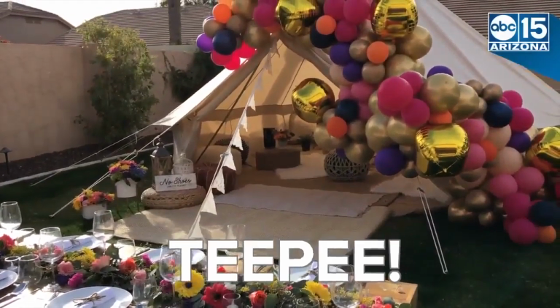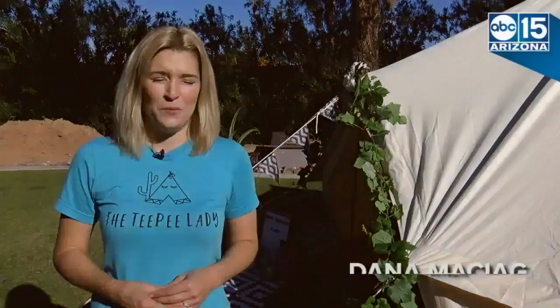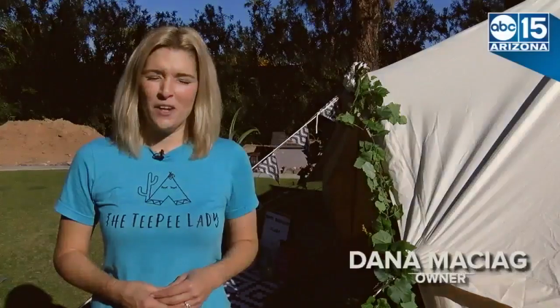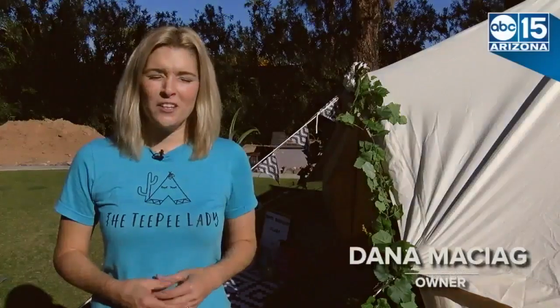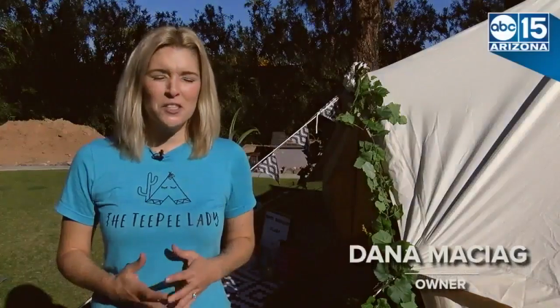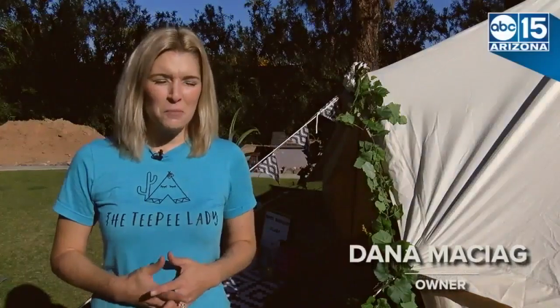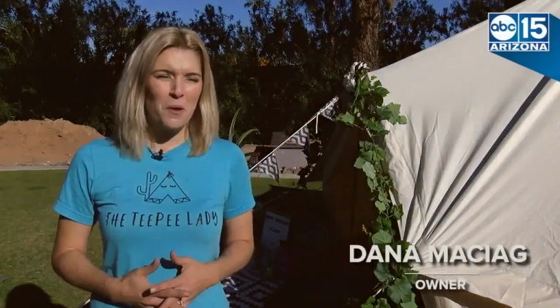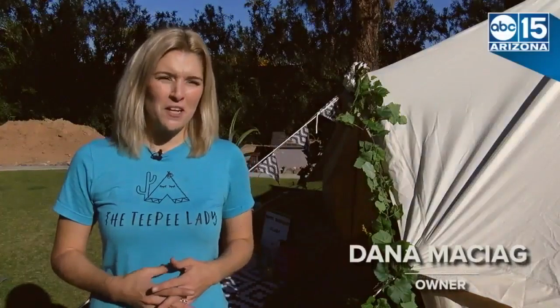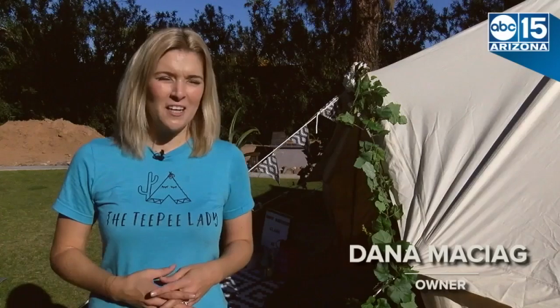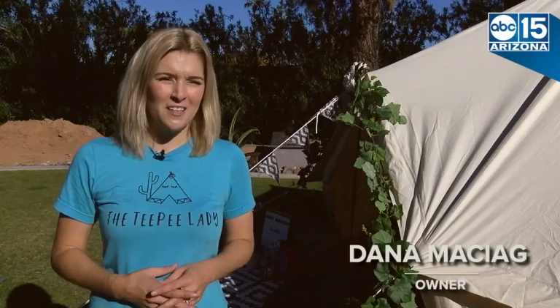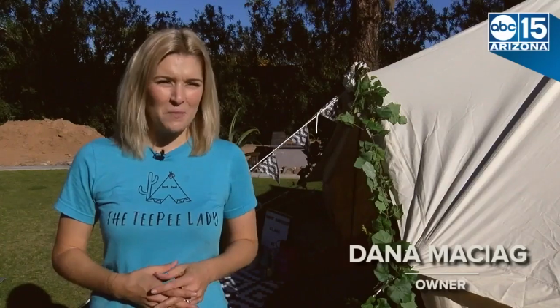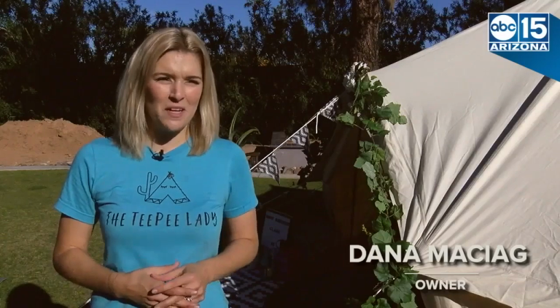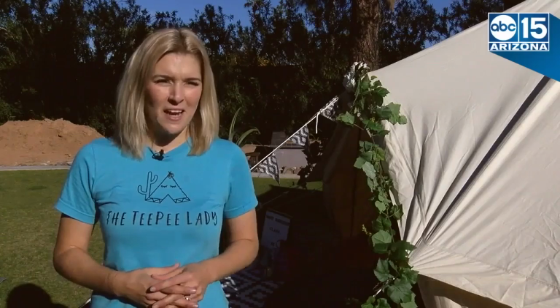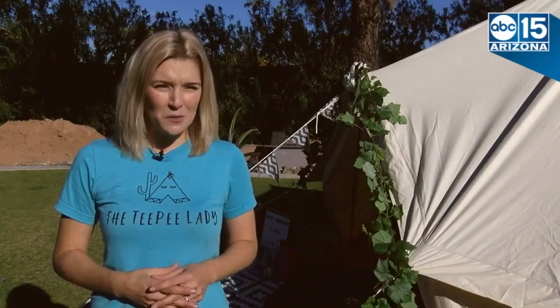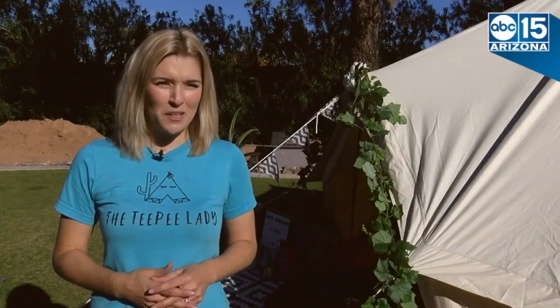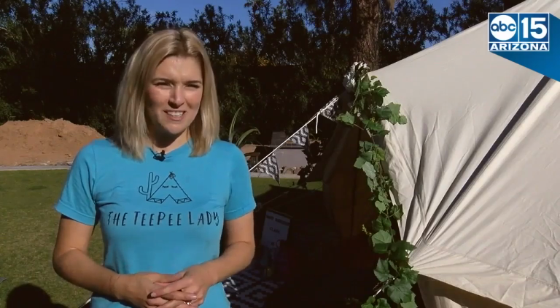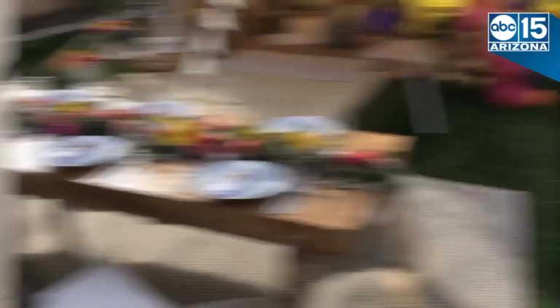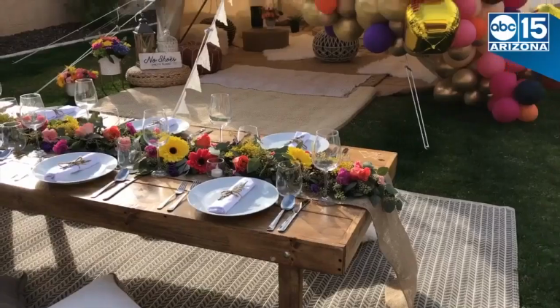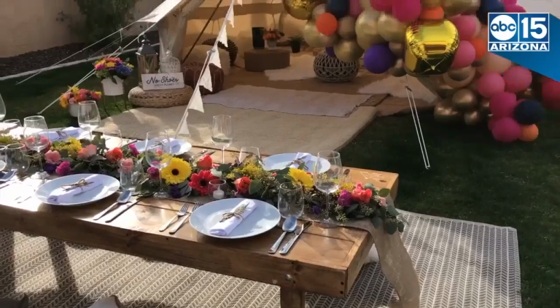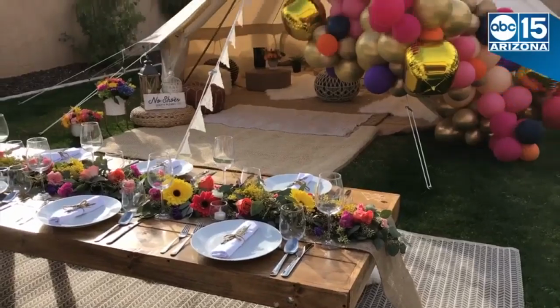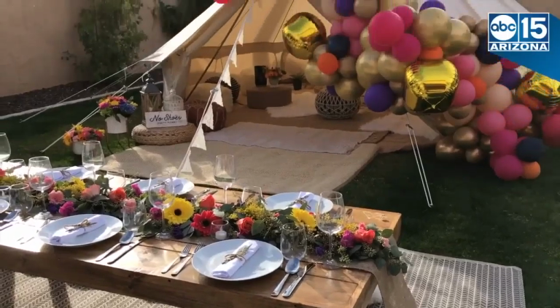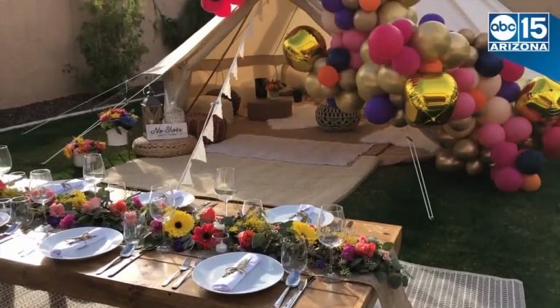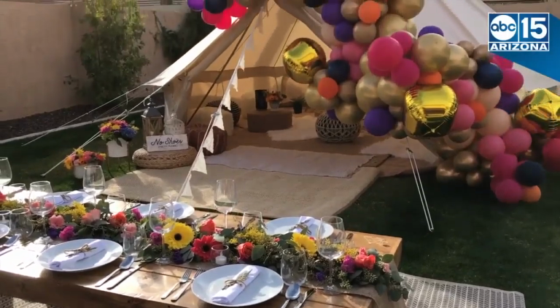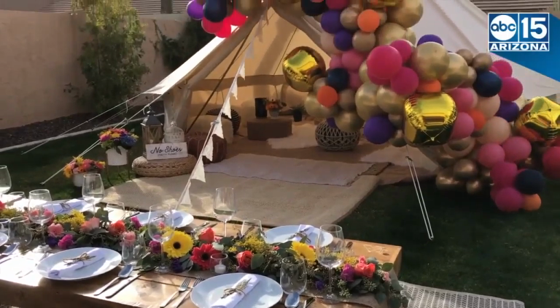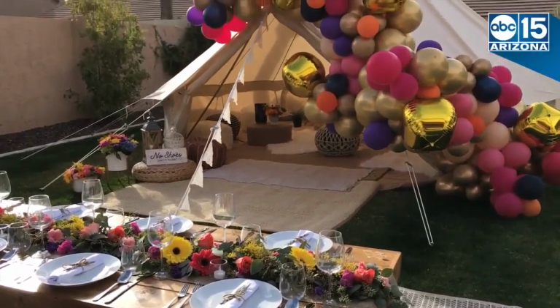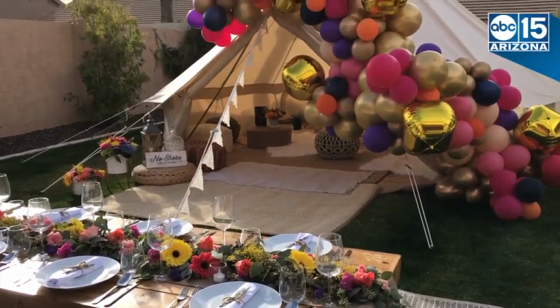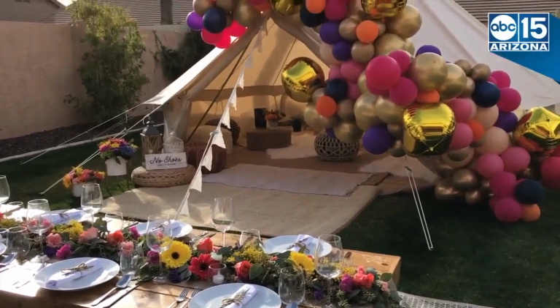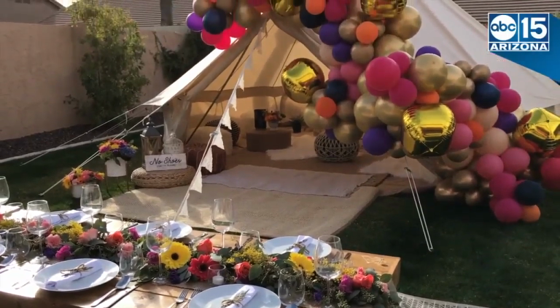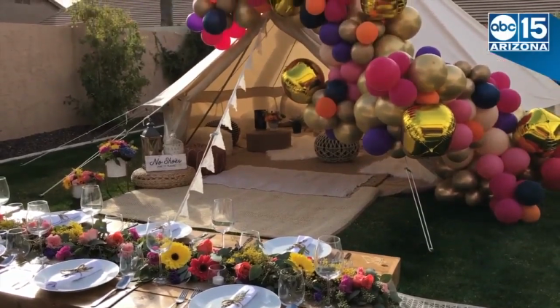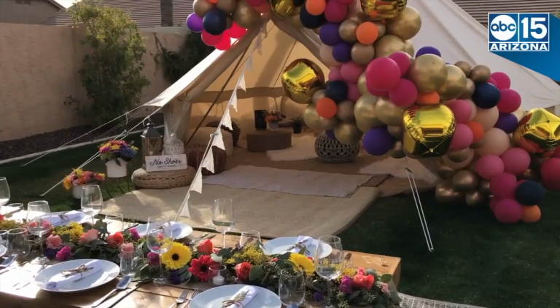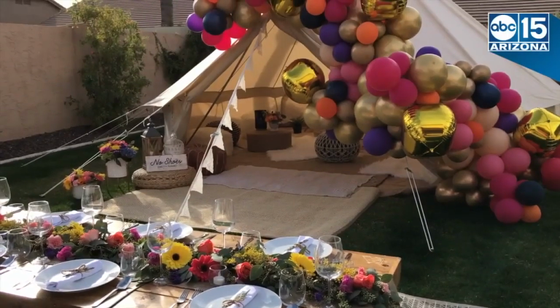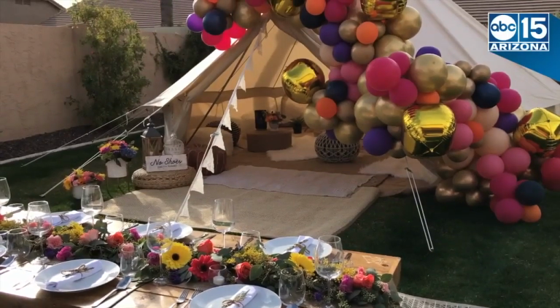We are your slumber party and glamping experts, renting the best slumber parties and glamping experiences.